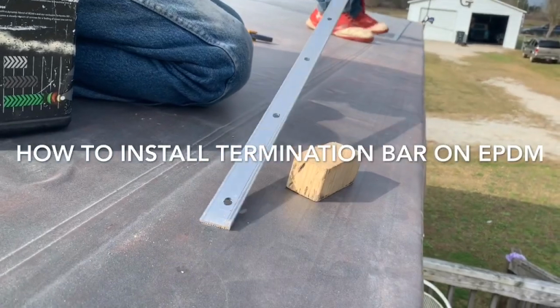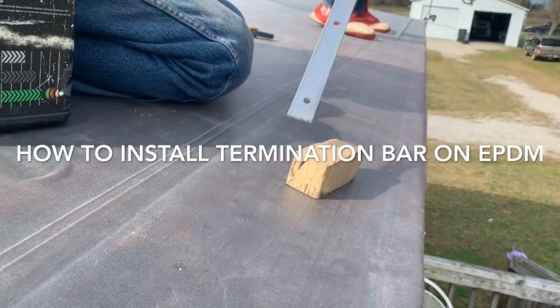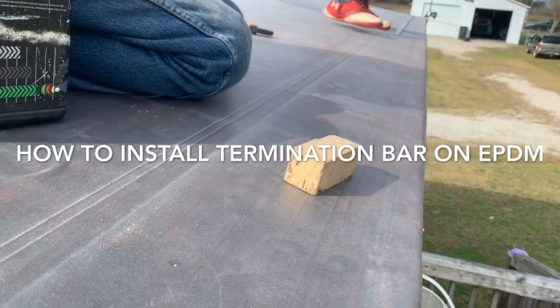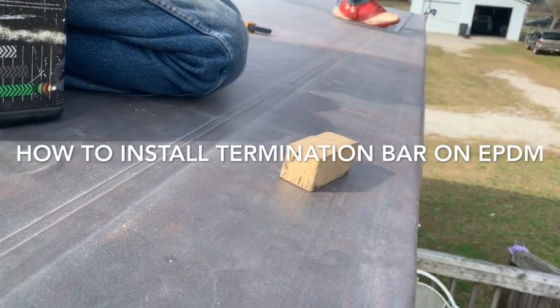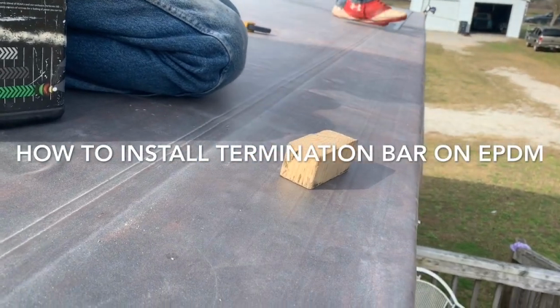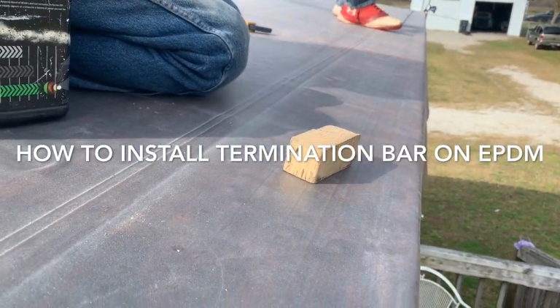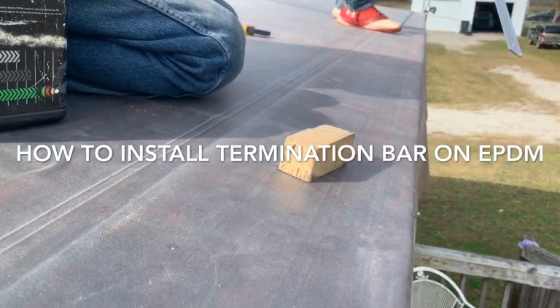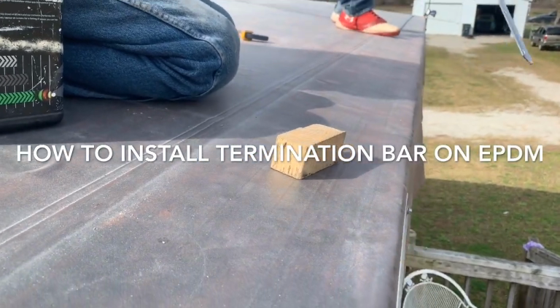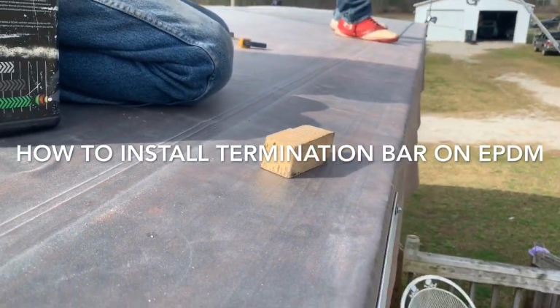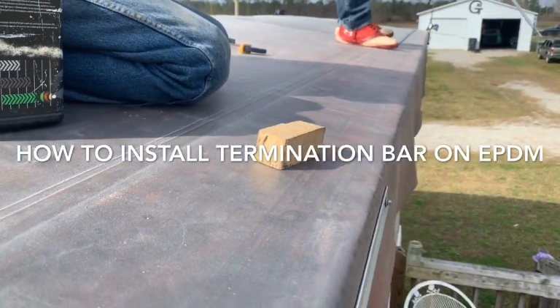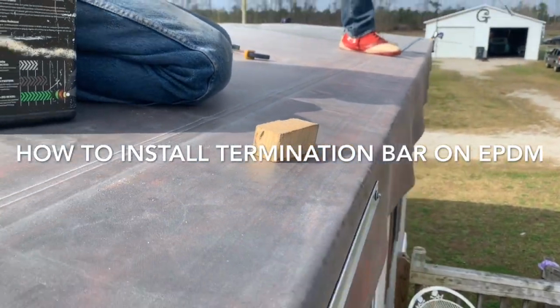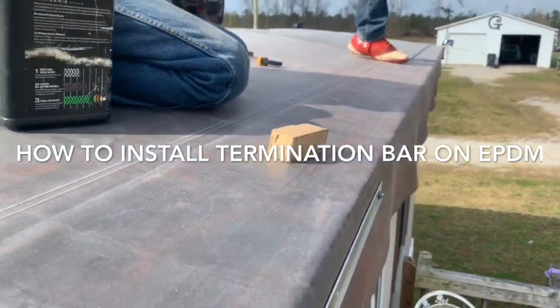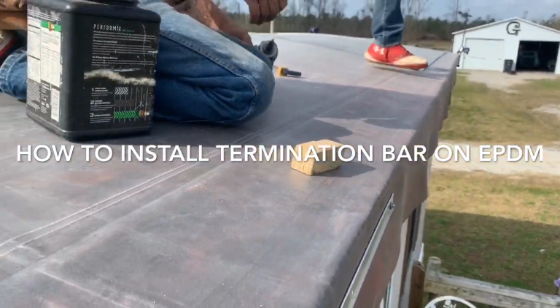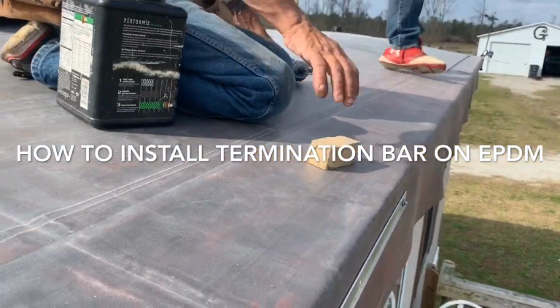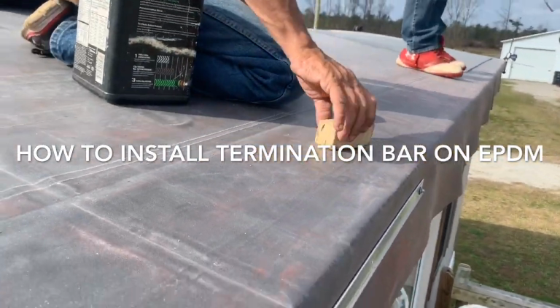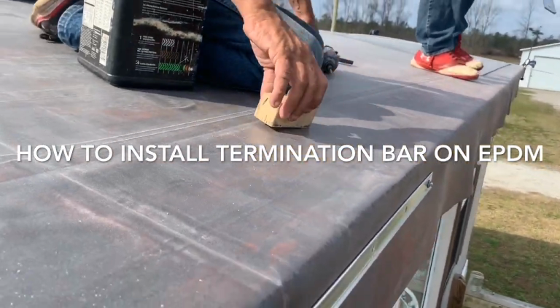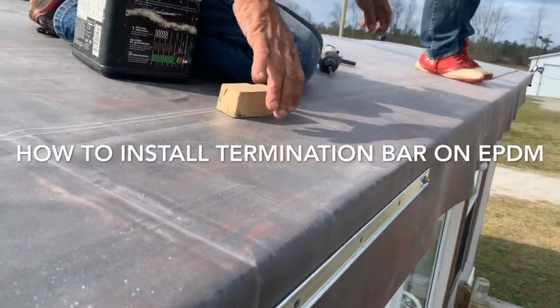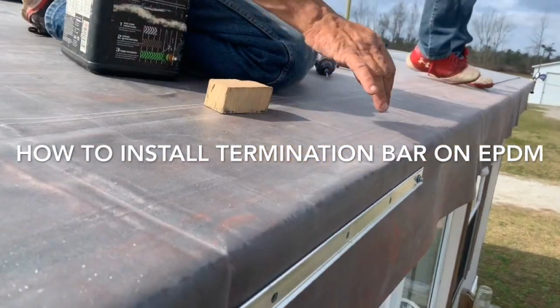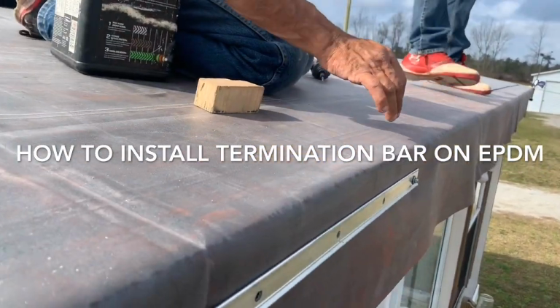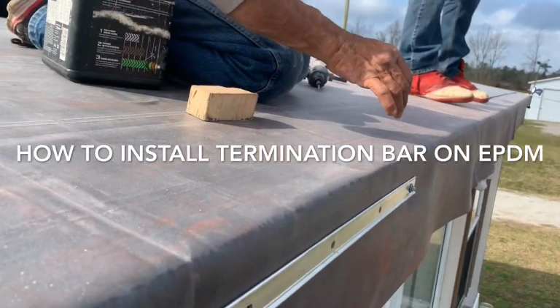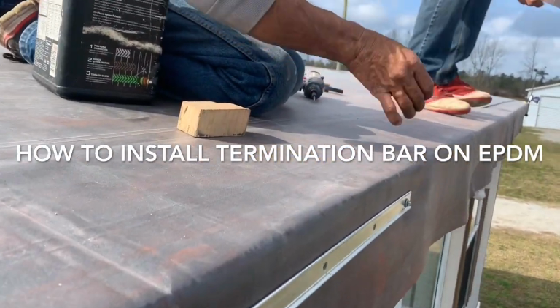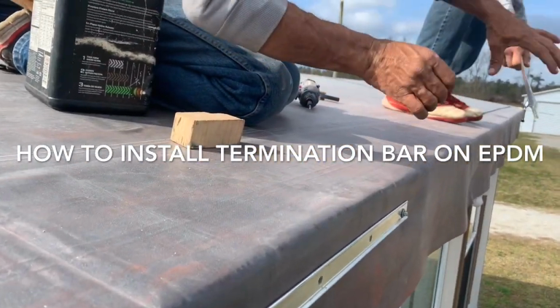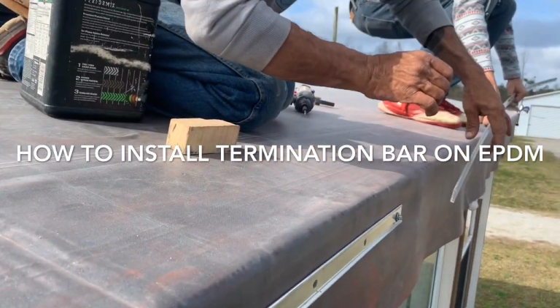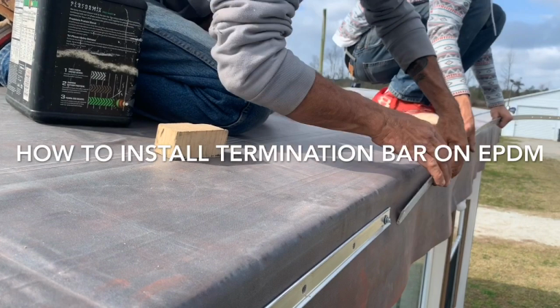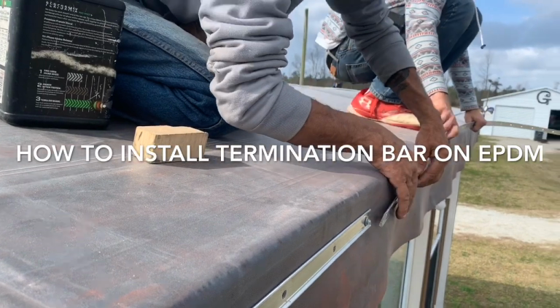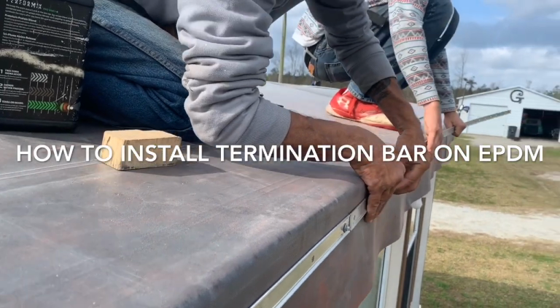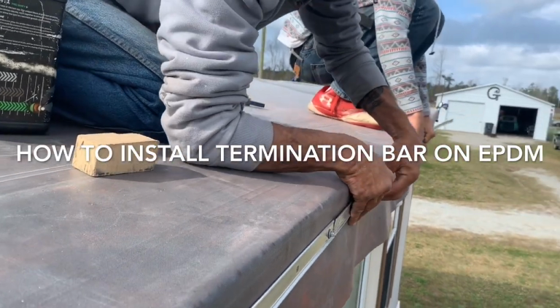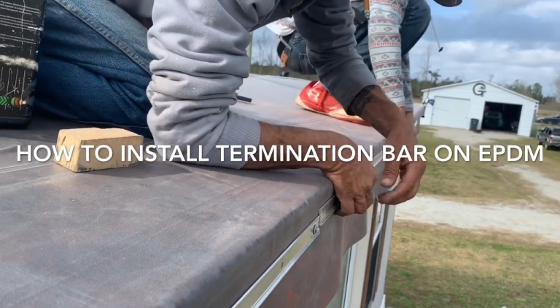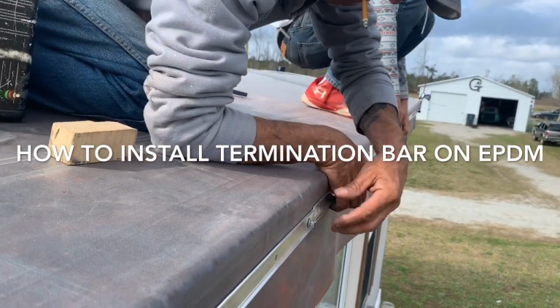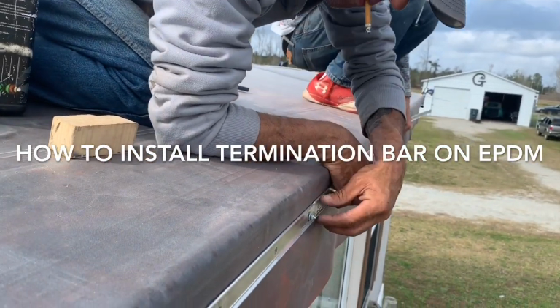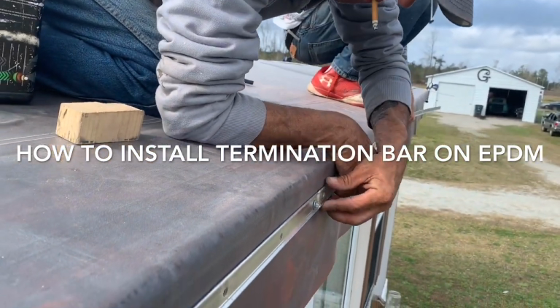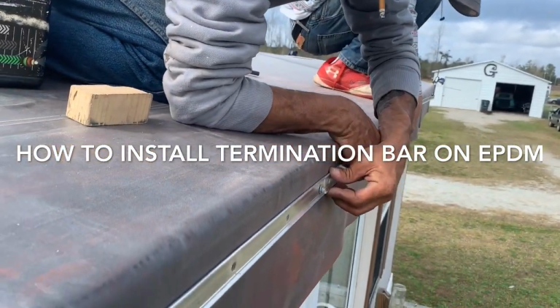That little block is for keeping the distance from the top down to the bar. It's consistent all the way down through there.